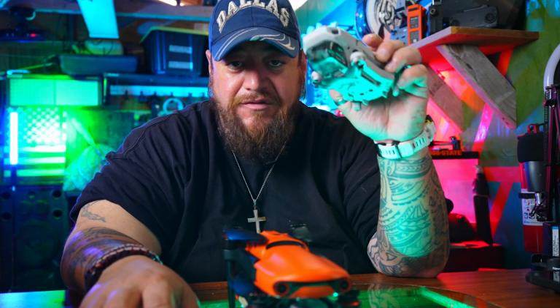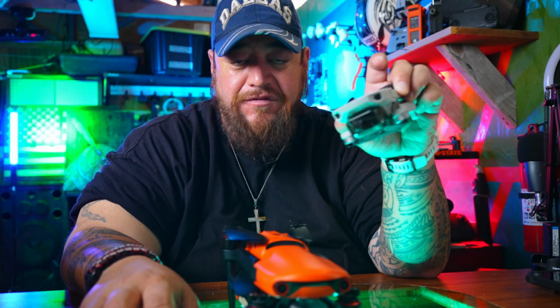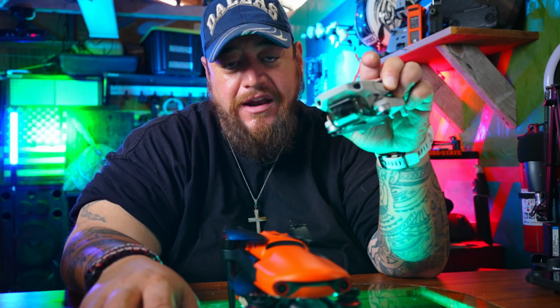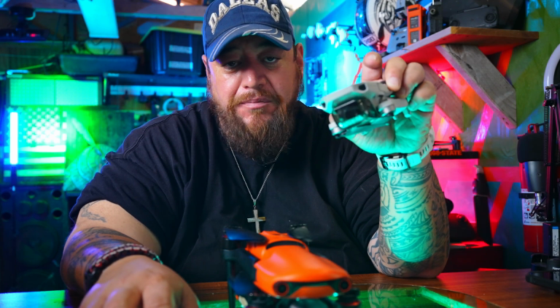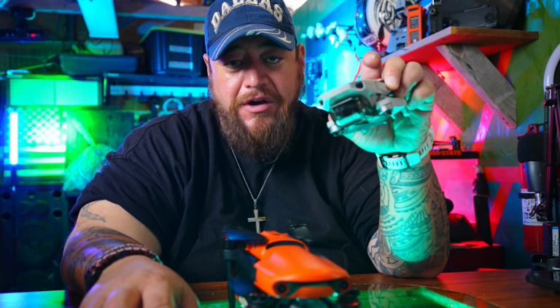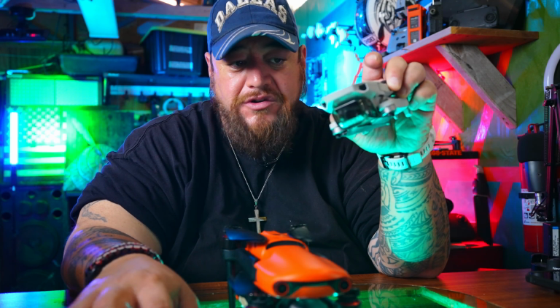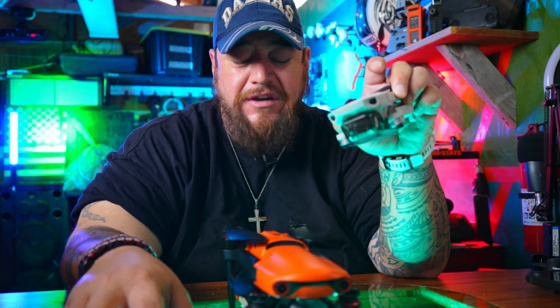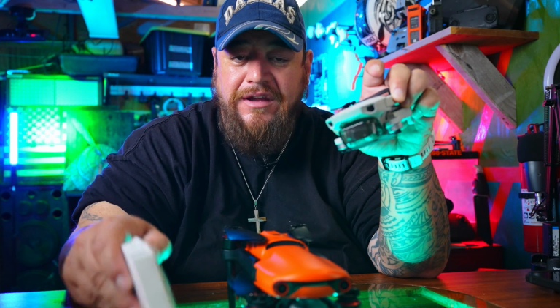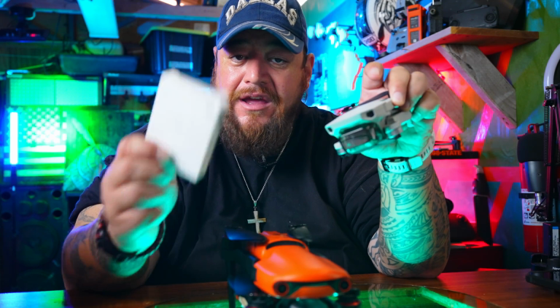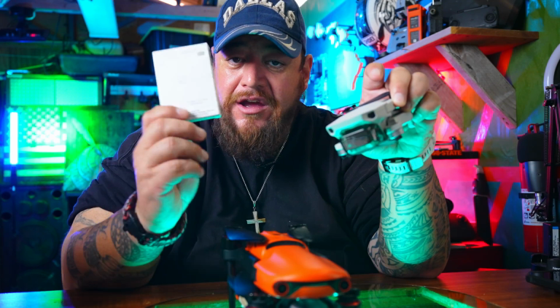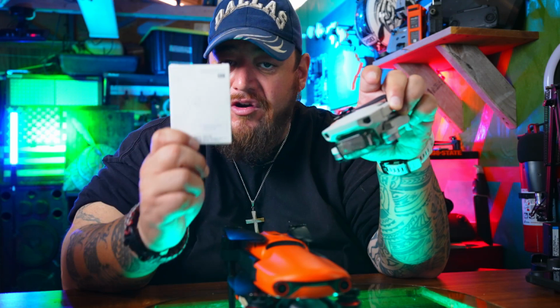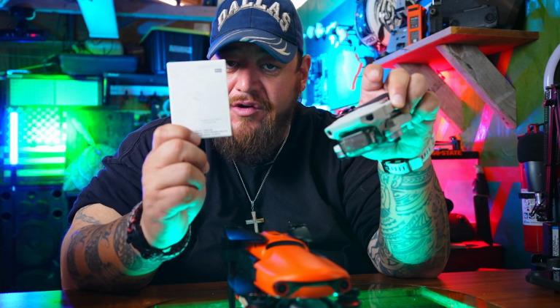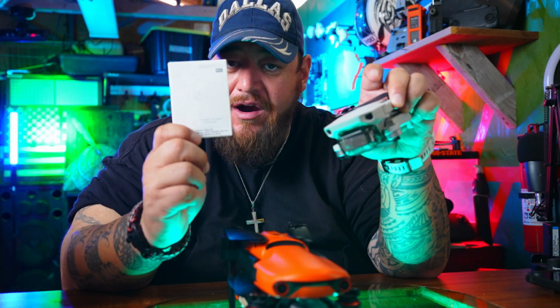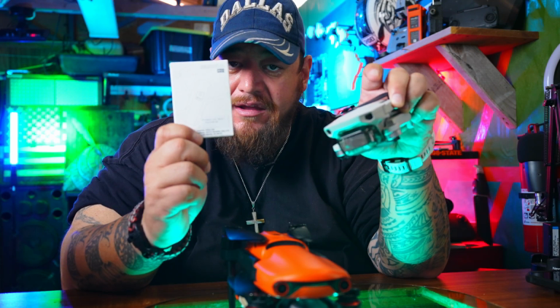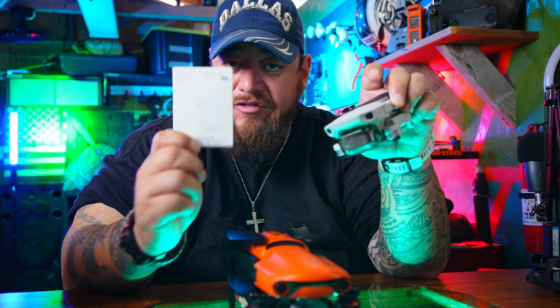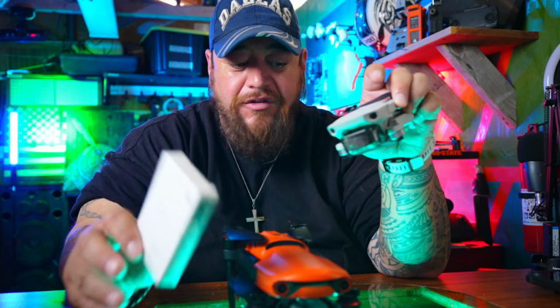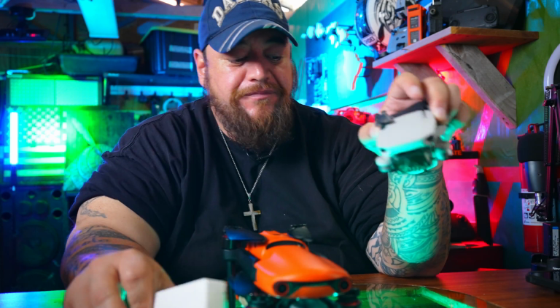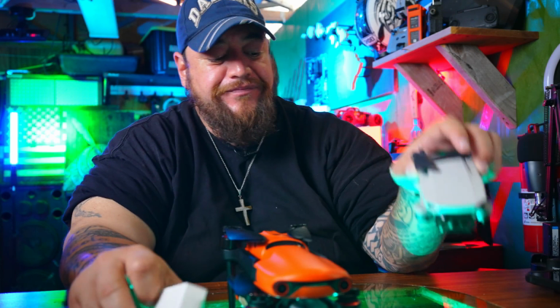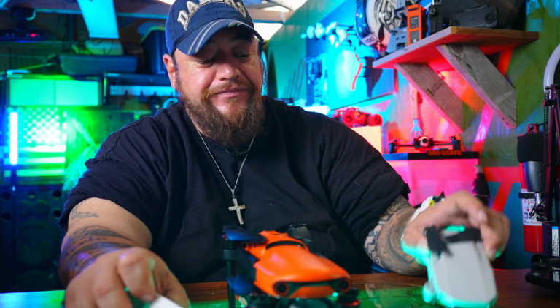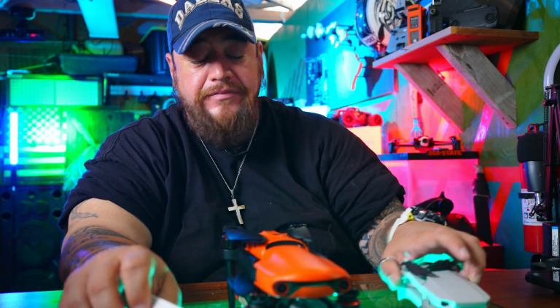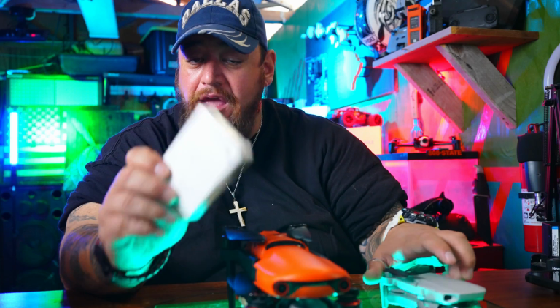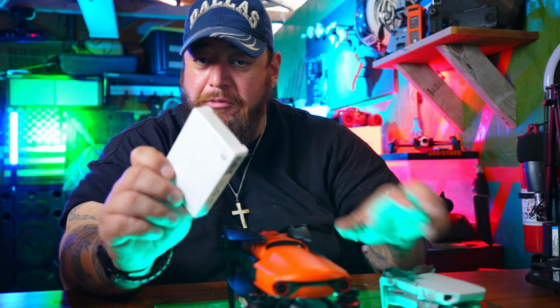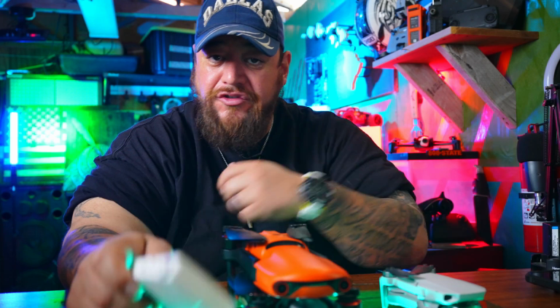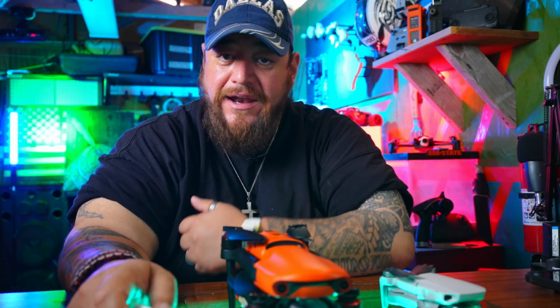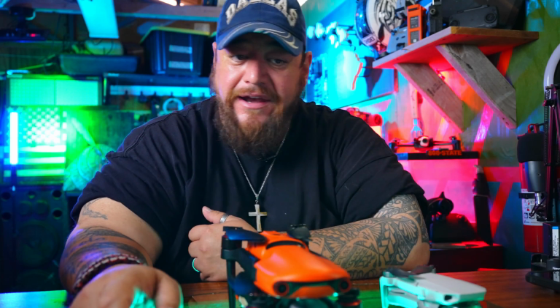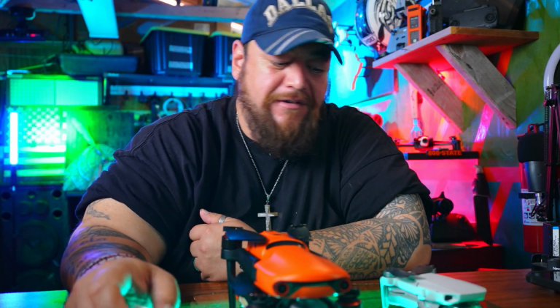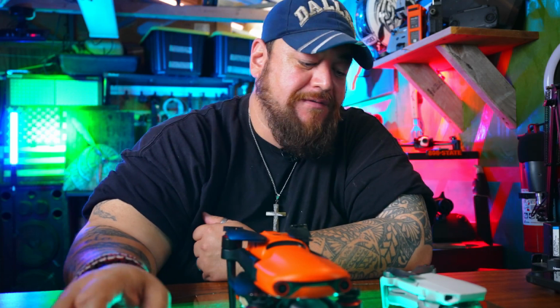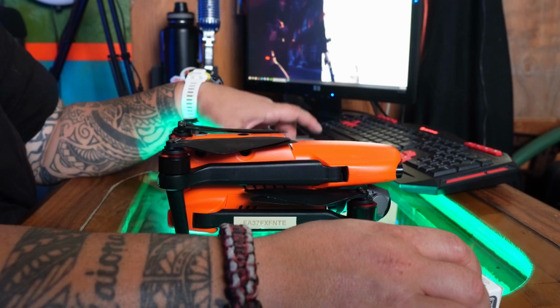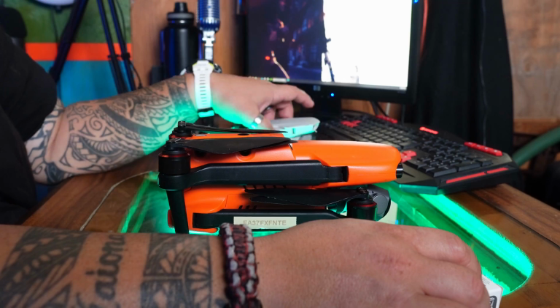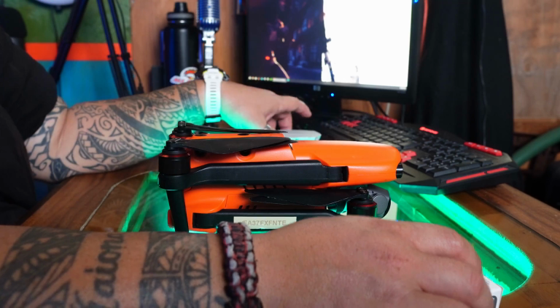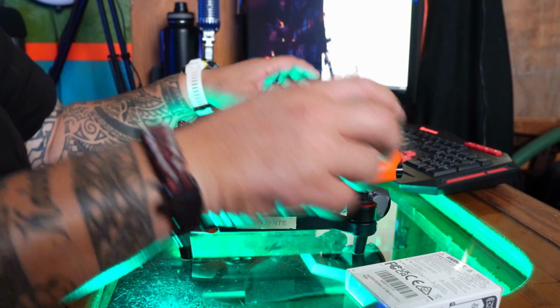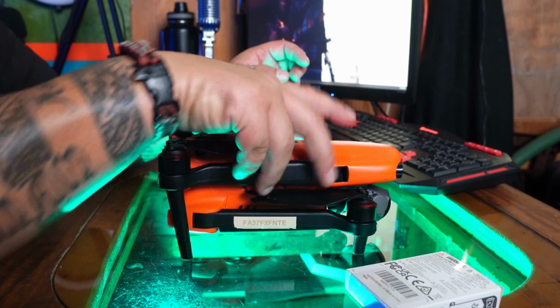Small drones such as these 249-gram models — if you're a Part 107 pilot, you have to register them. If you fly under Part 107, this module is going to be required too. More on that later.